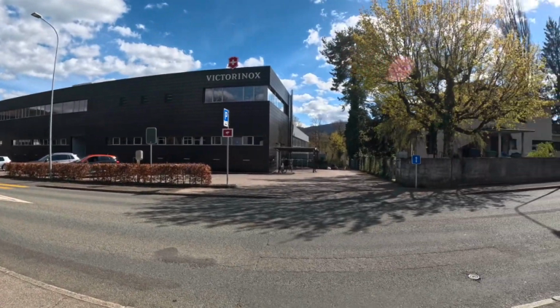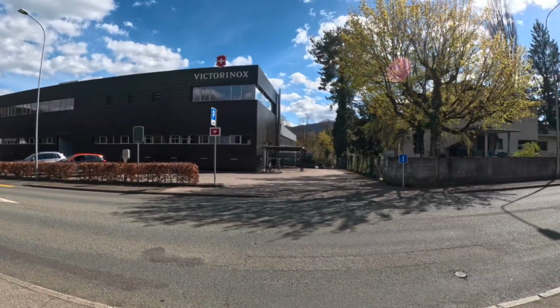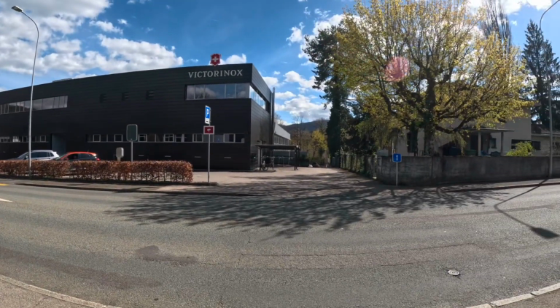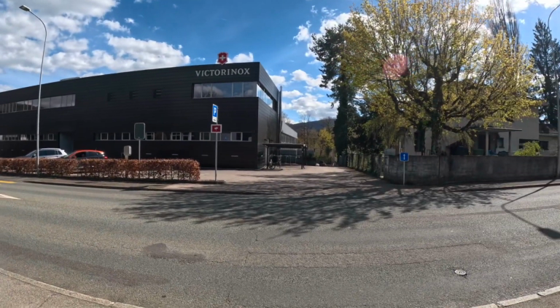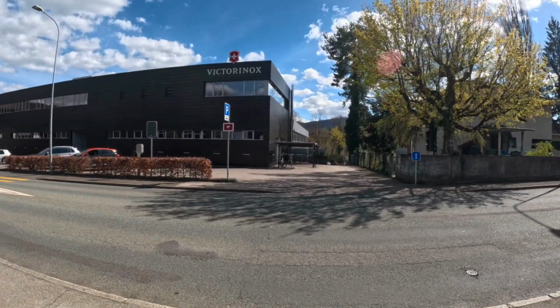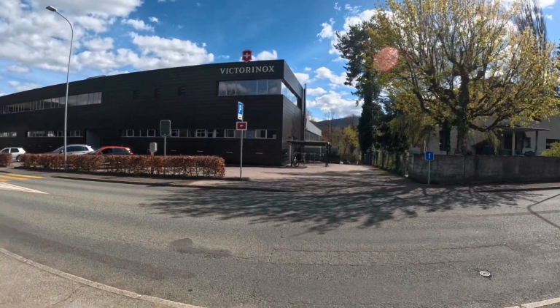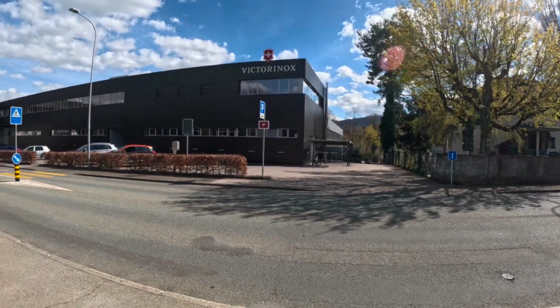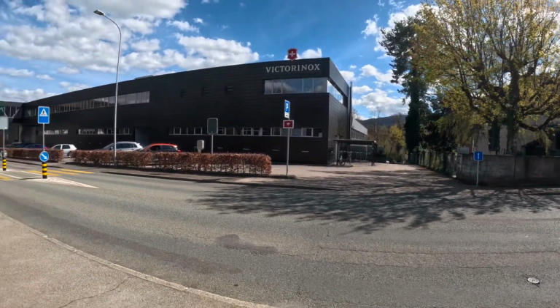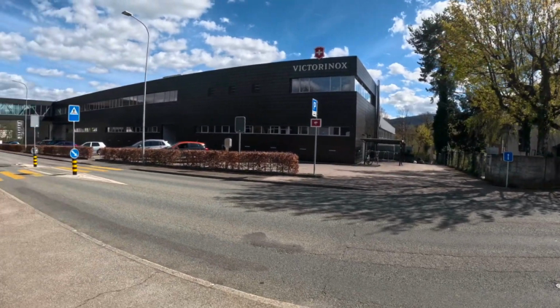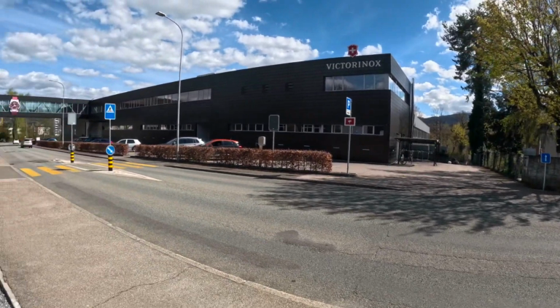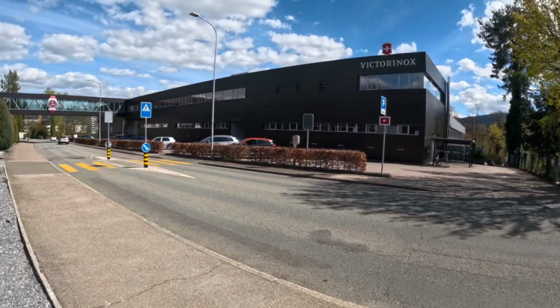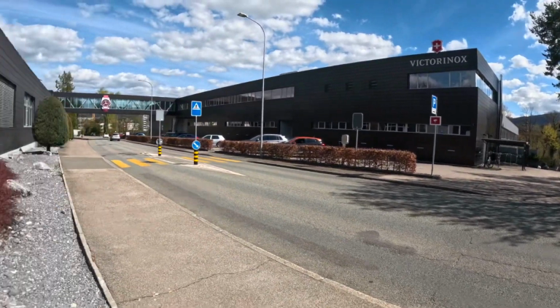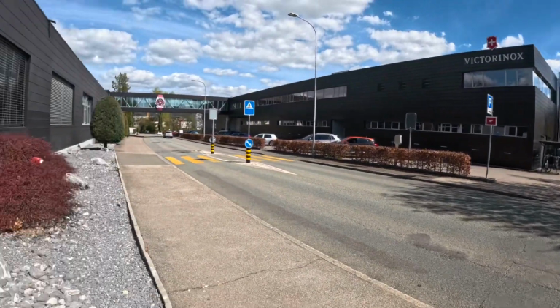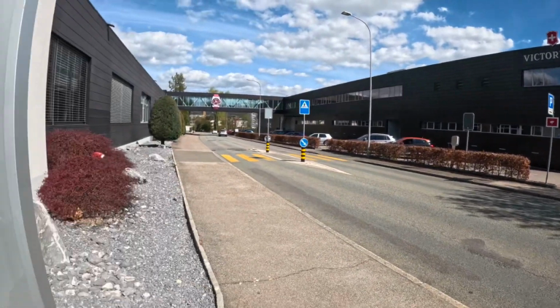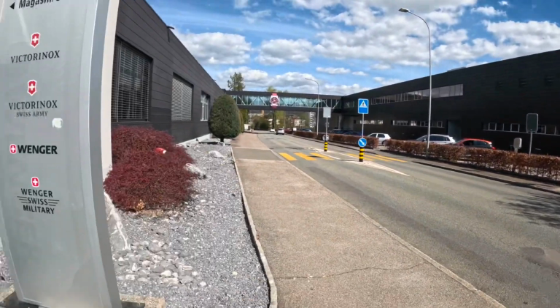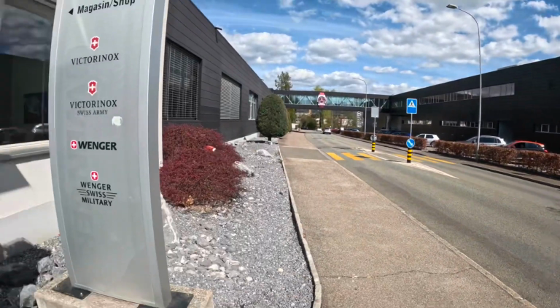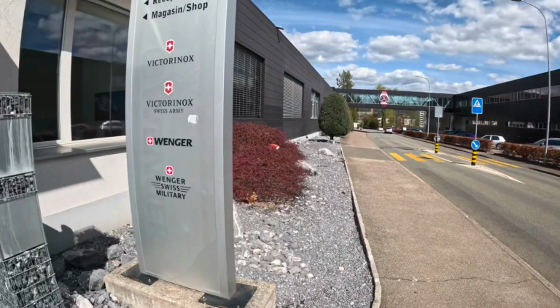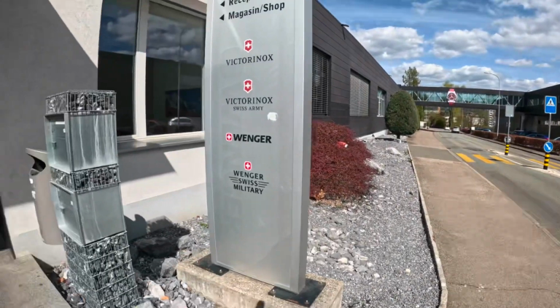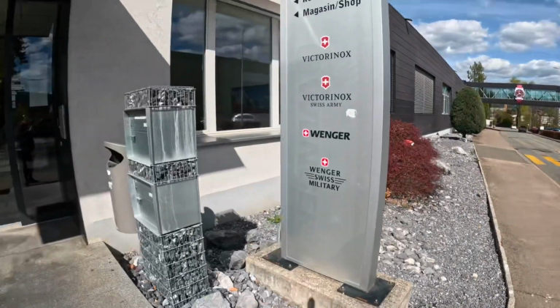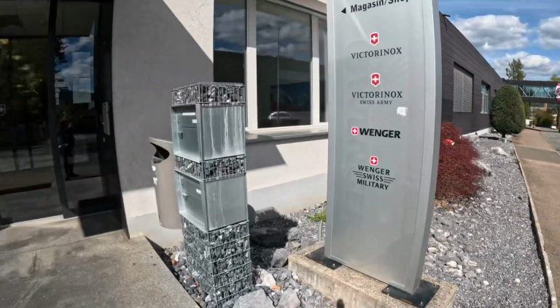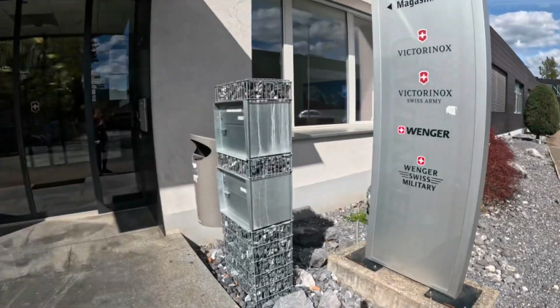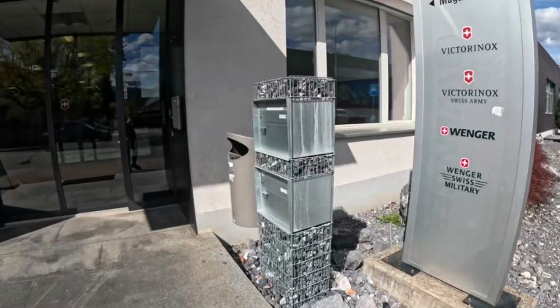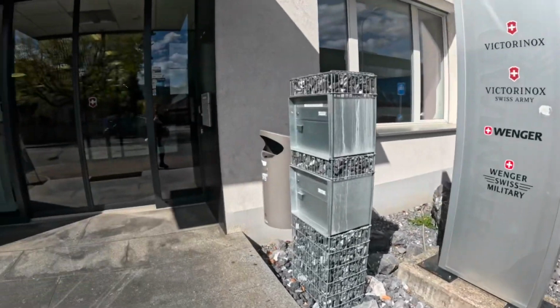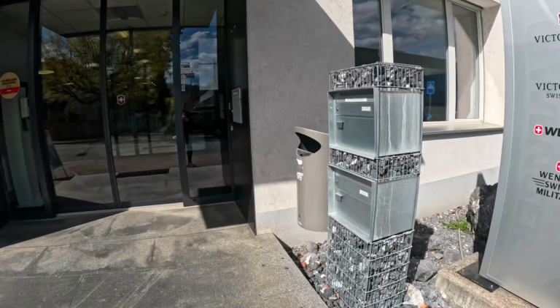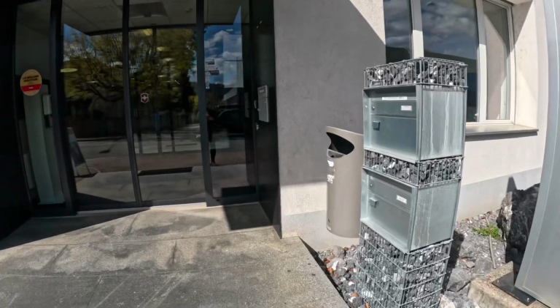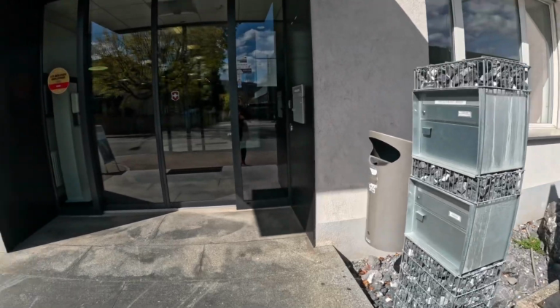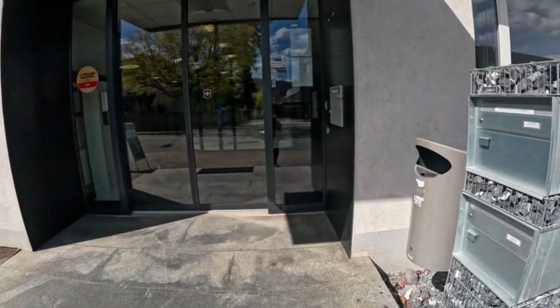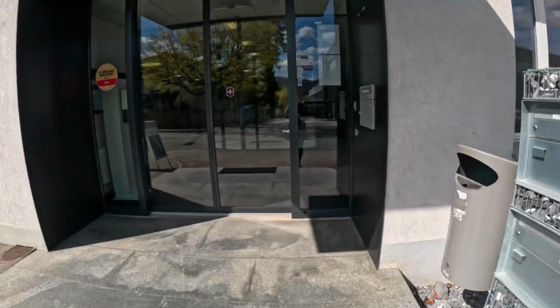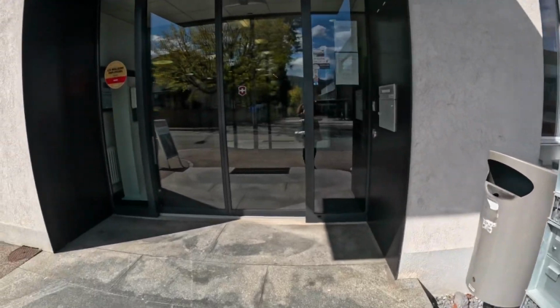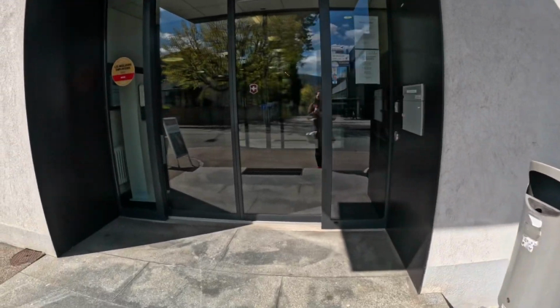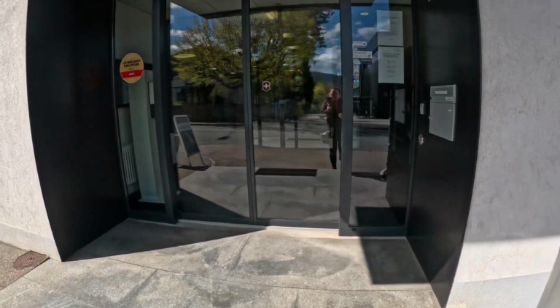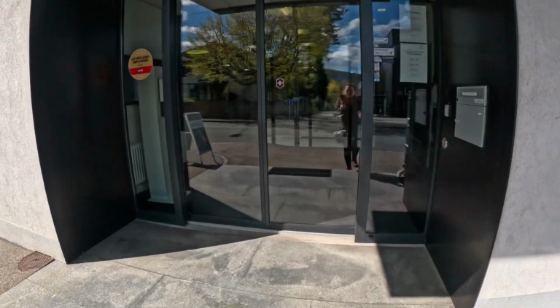Unfortunately, we weren't allowed to take any photos nor videos while doing the factory tour.